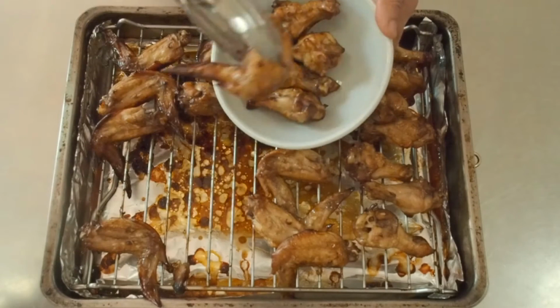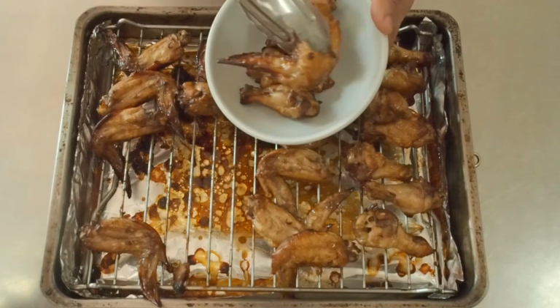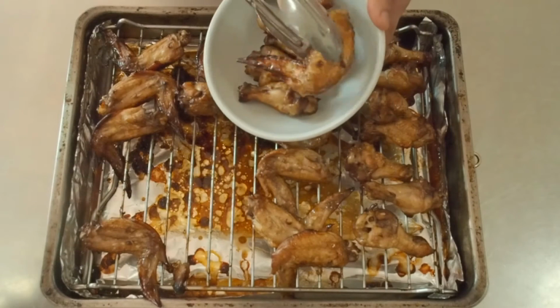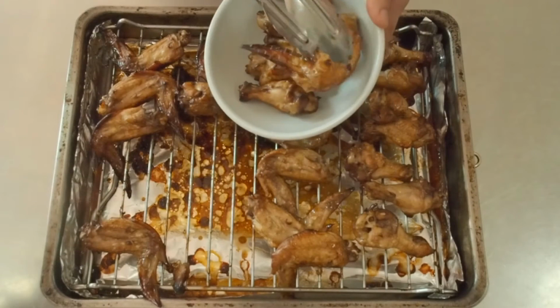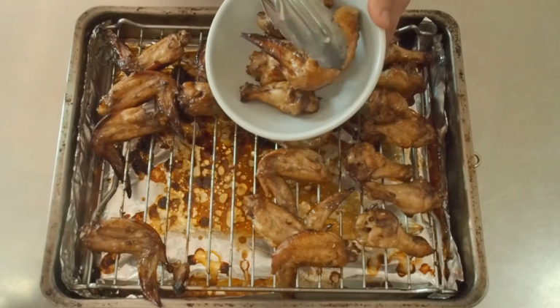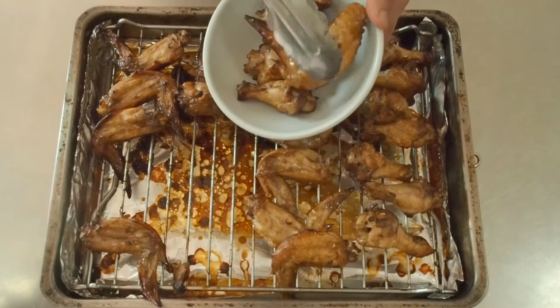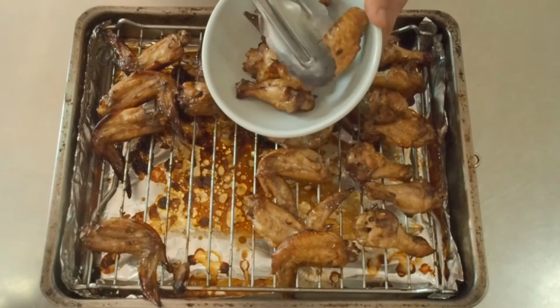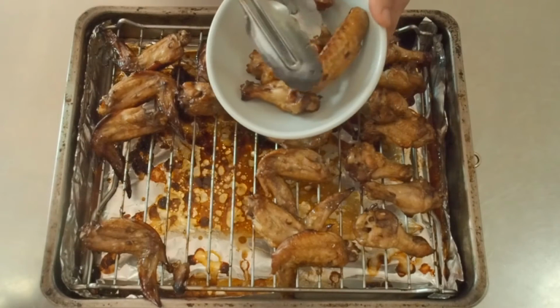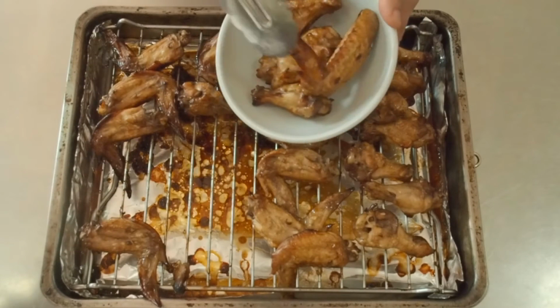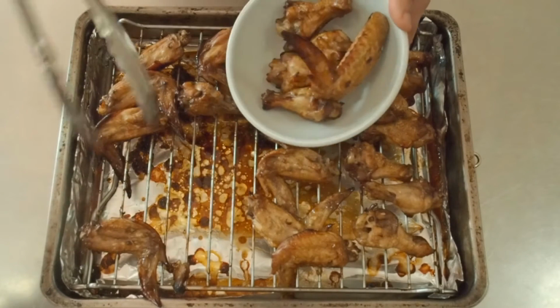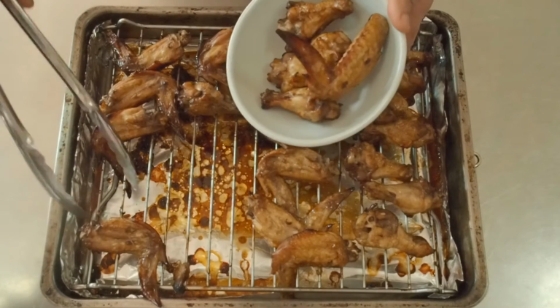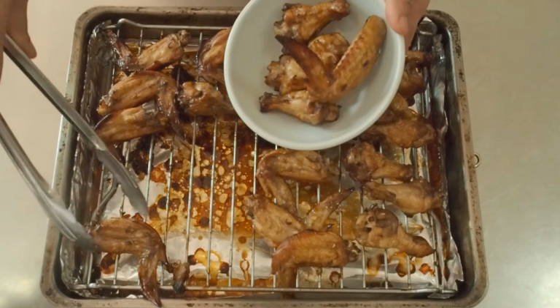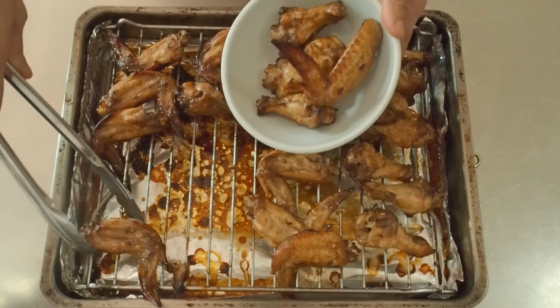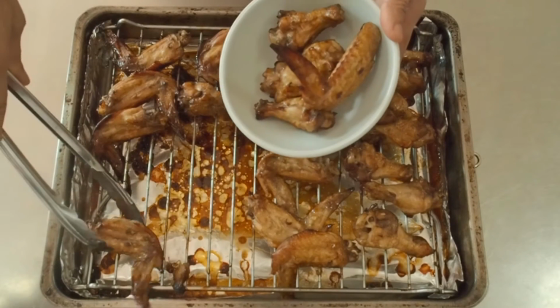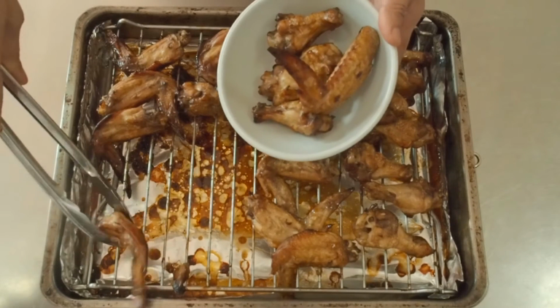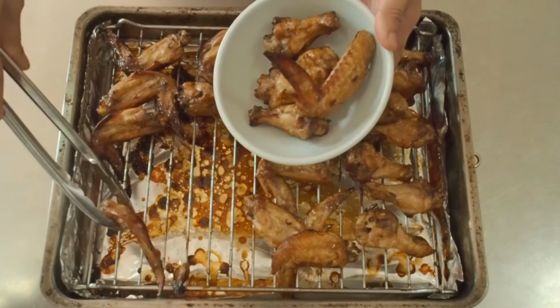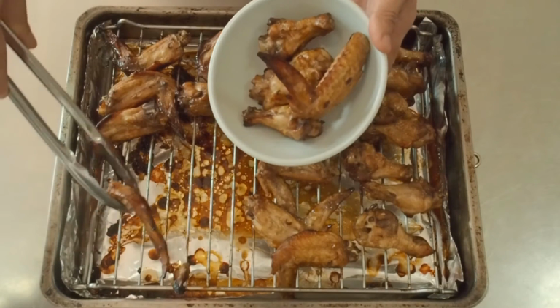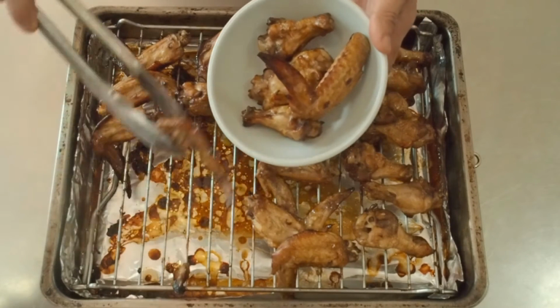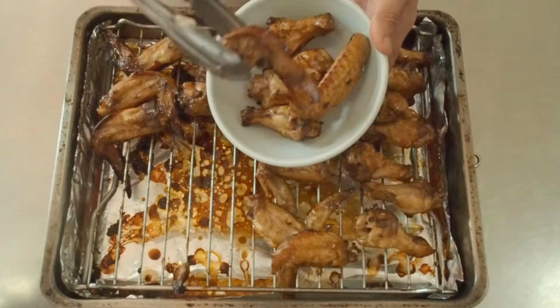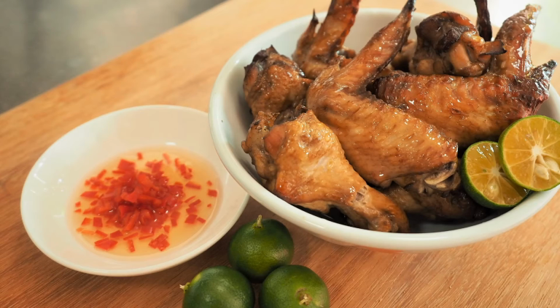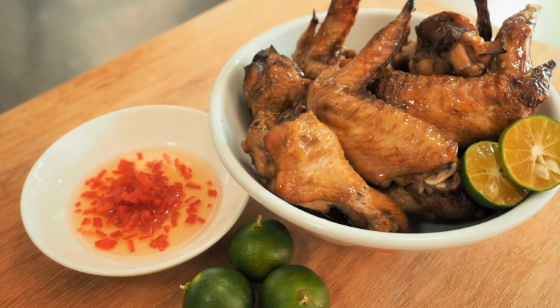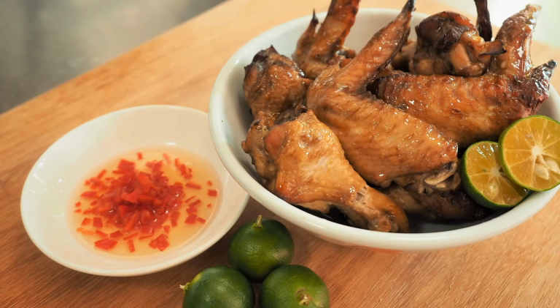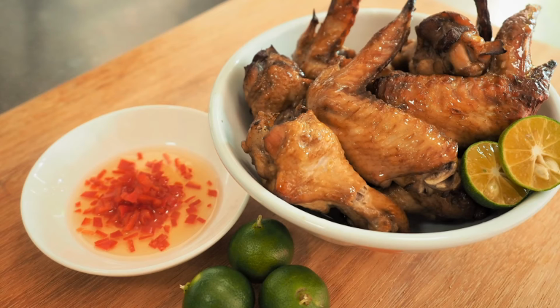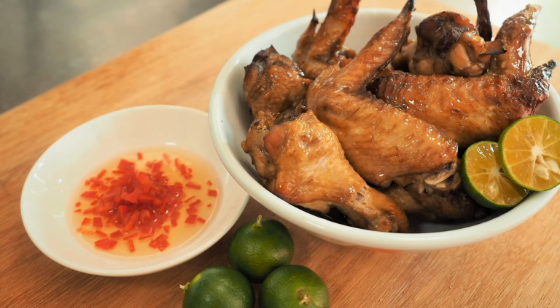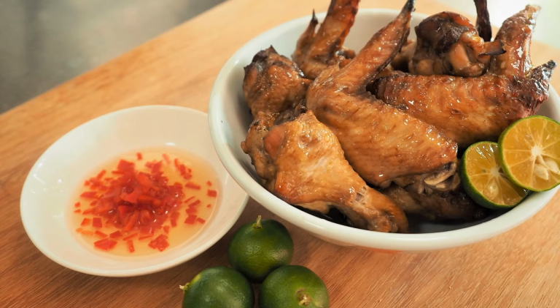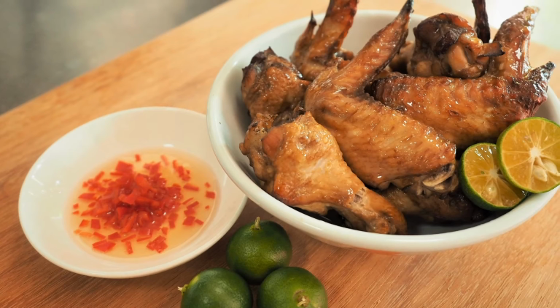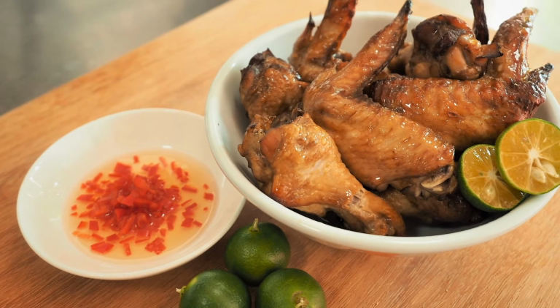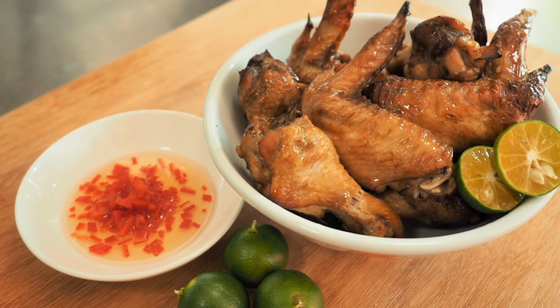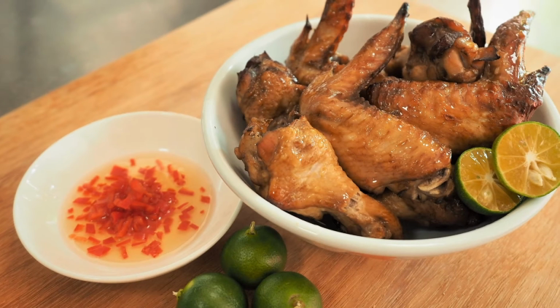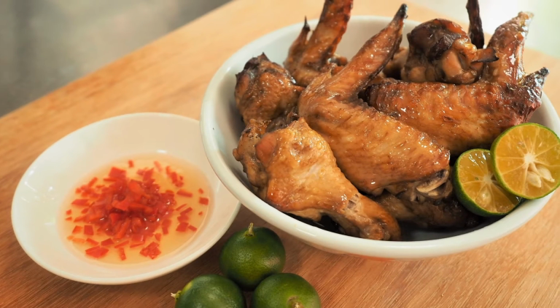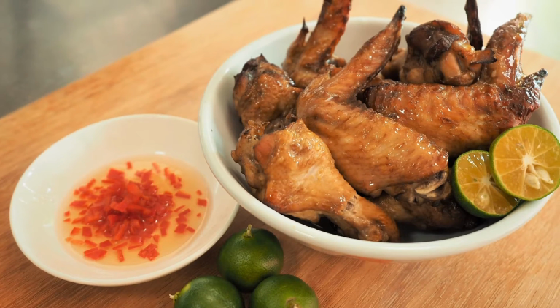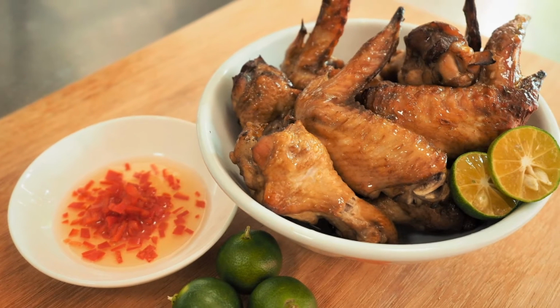This is Daddy from Busy Daddy Cooks. Today we are making Singapore BBQ chicken wings.